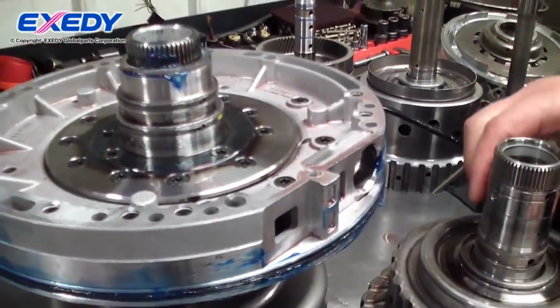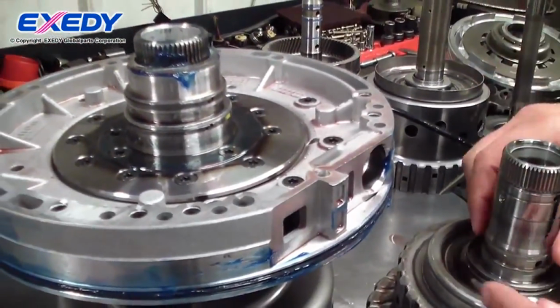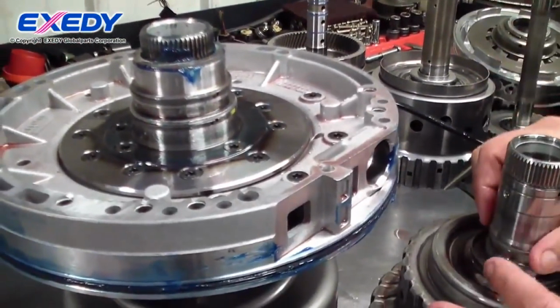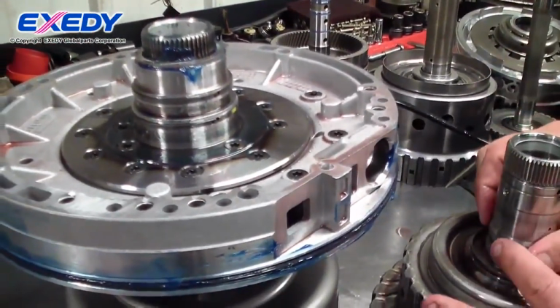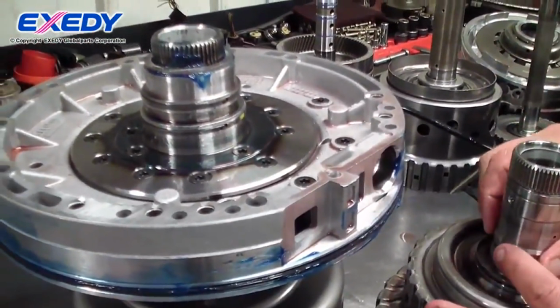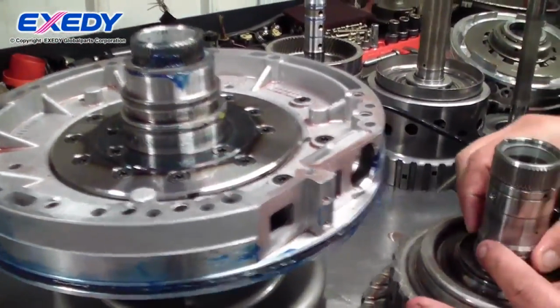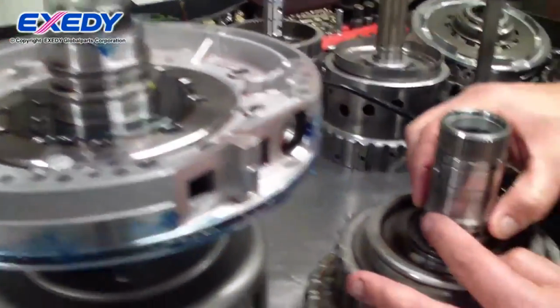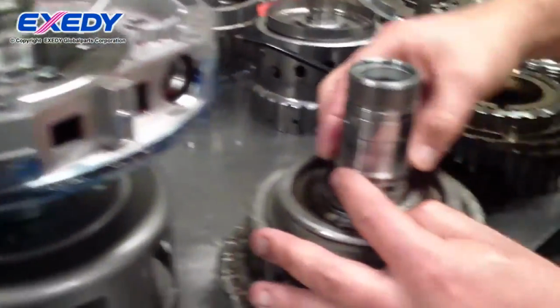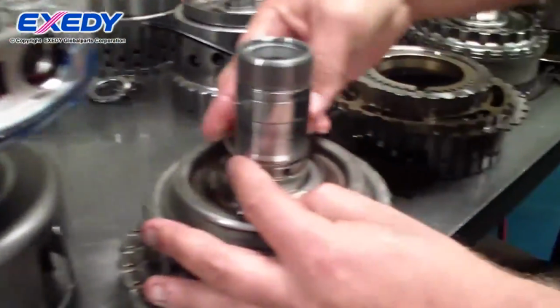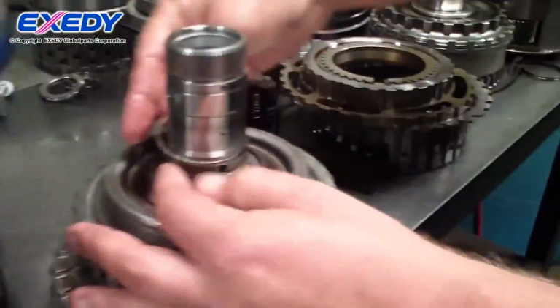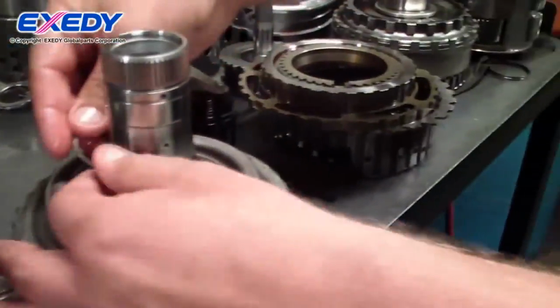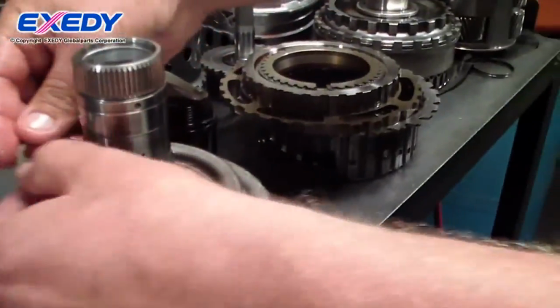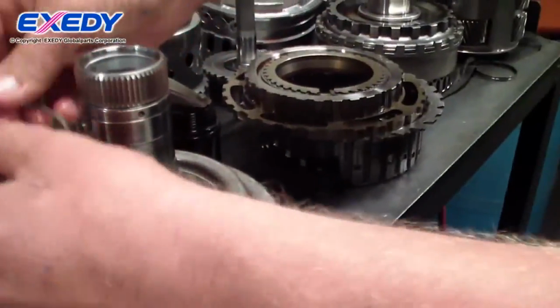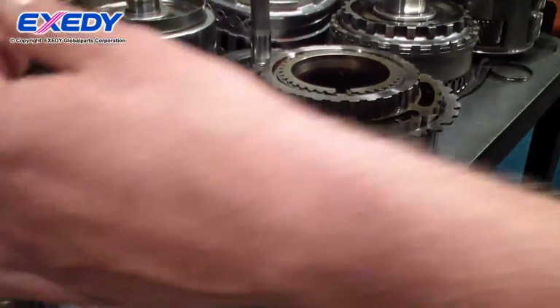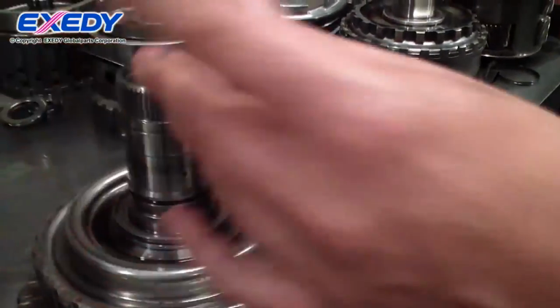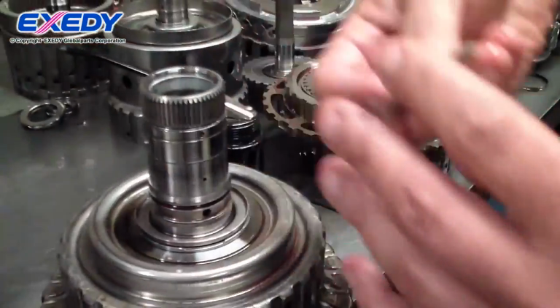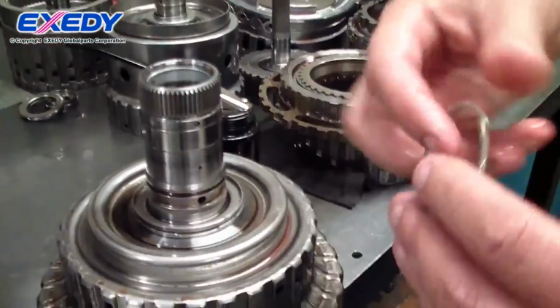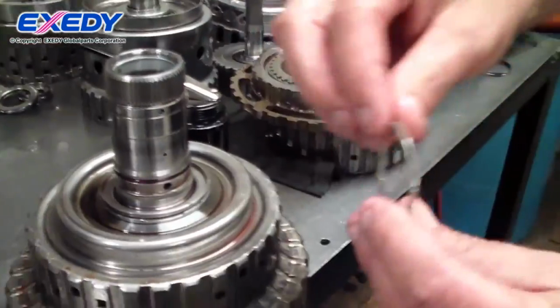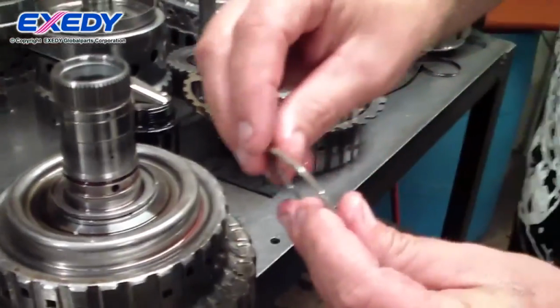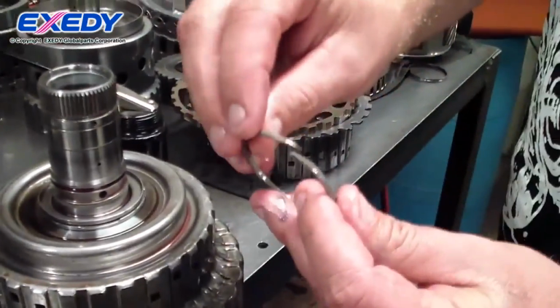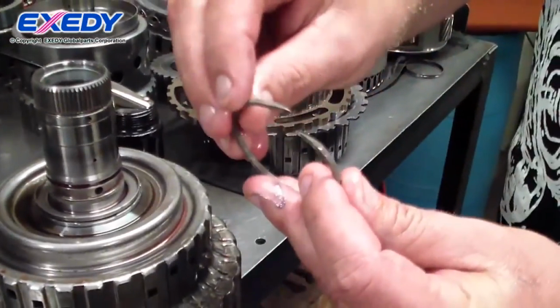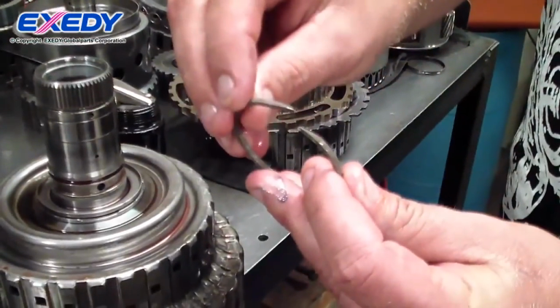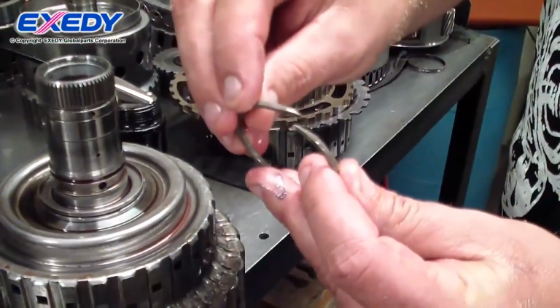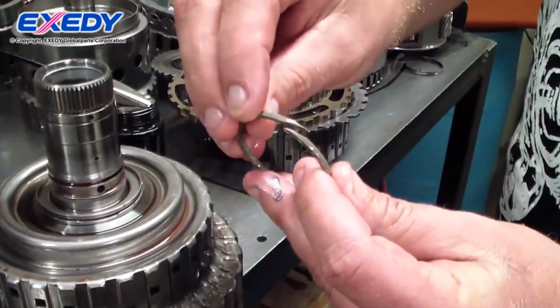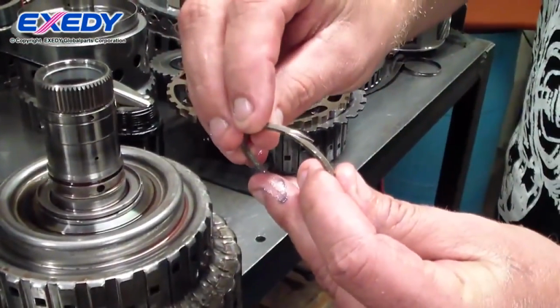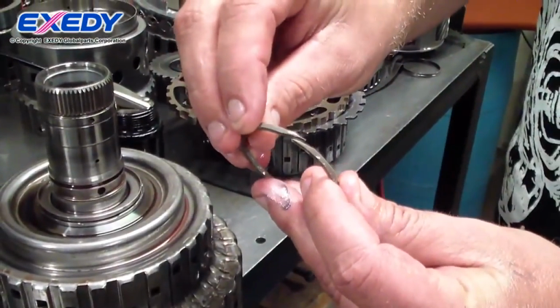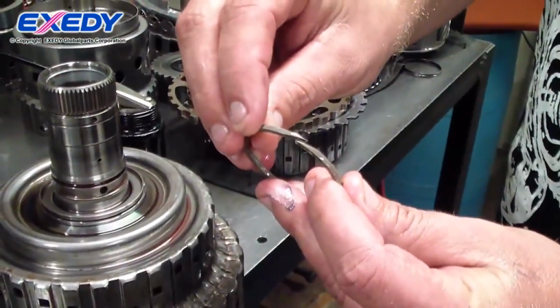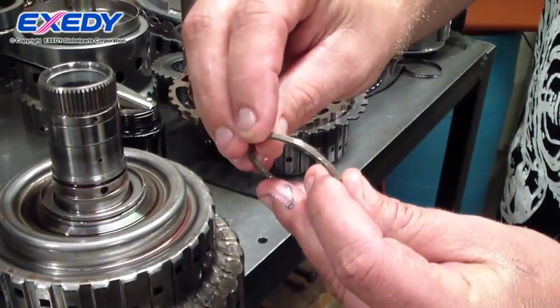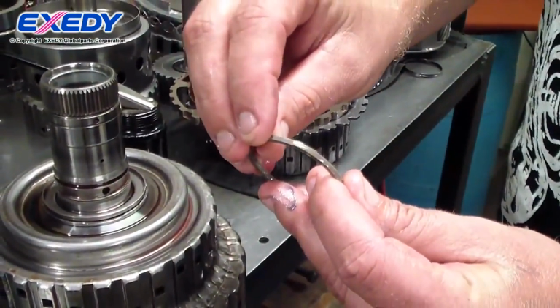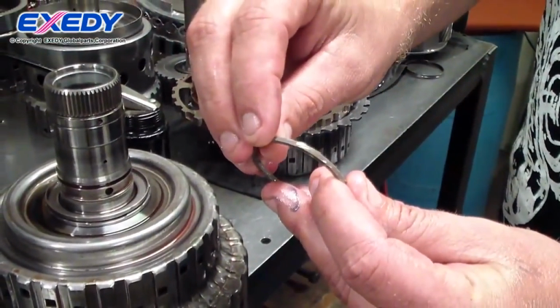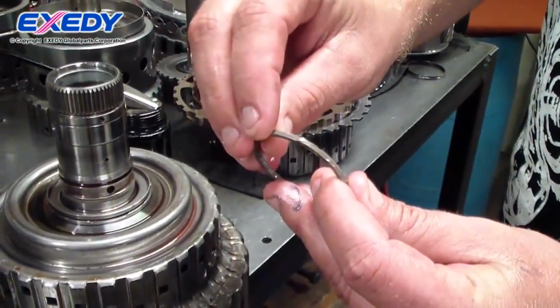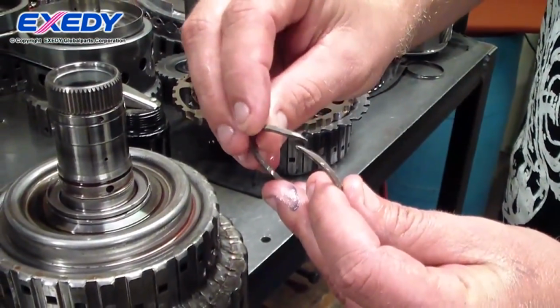This is what they call a scarf type, scarf cut, teflon sealing ring.